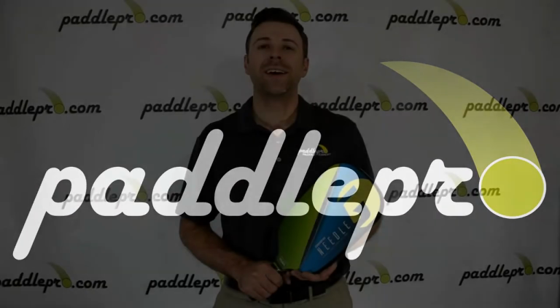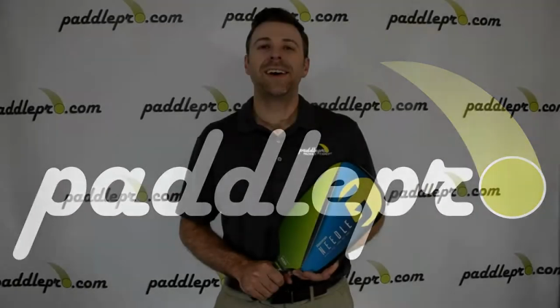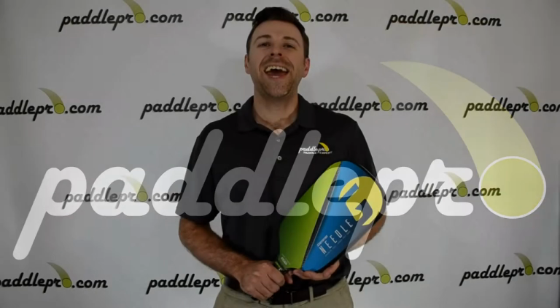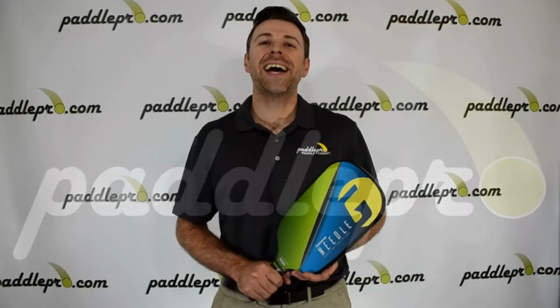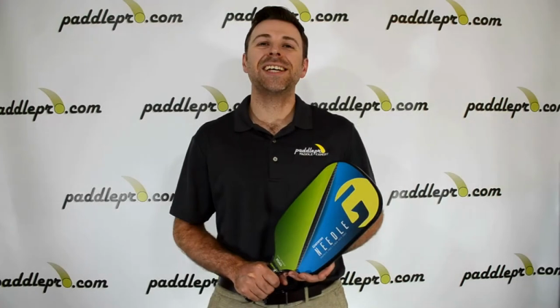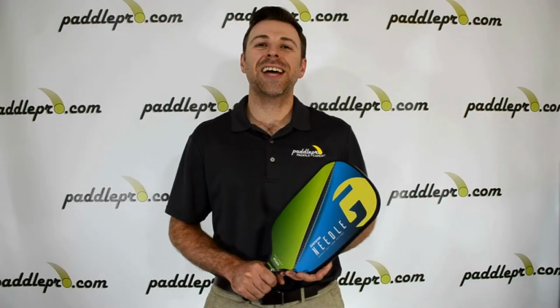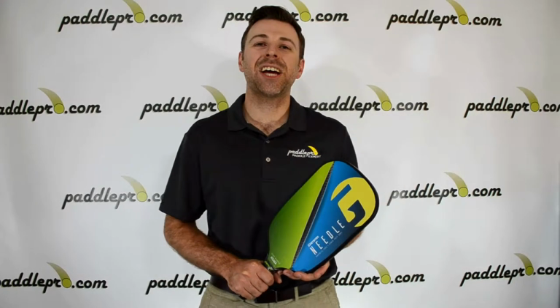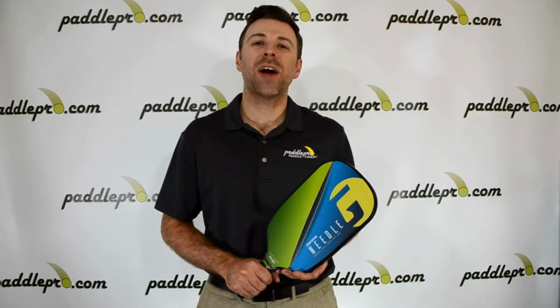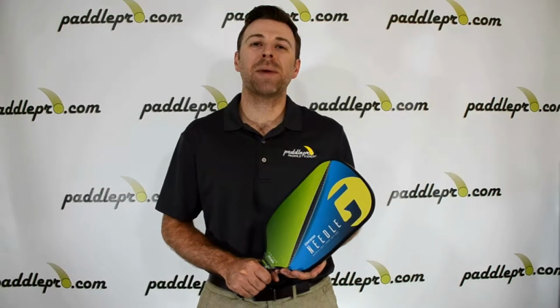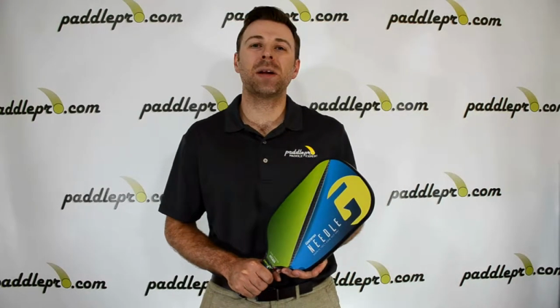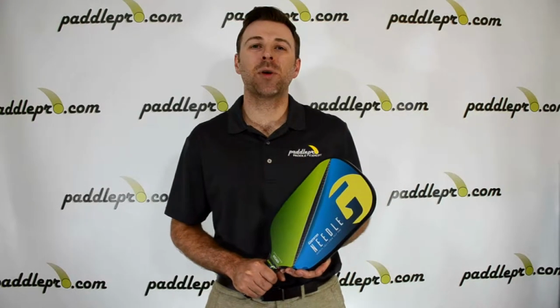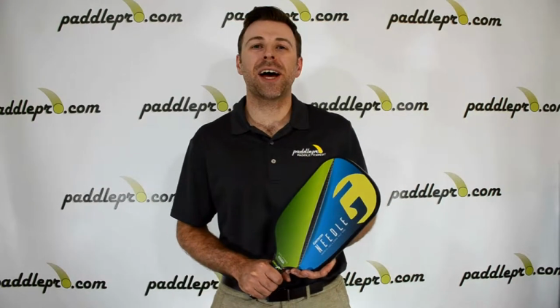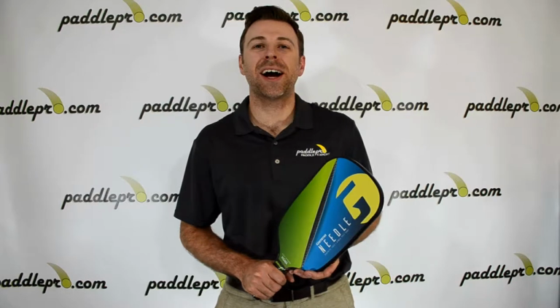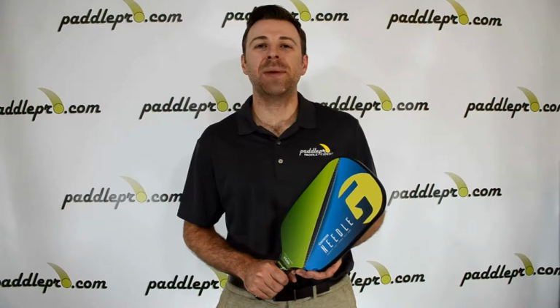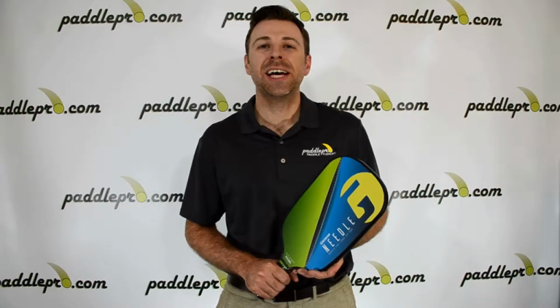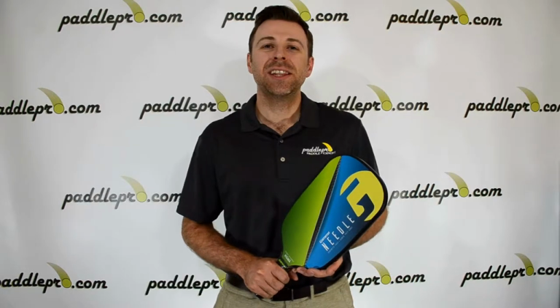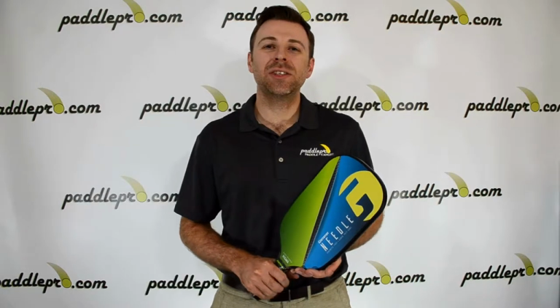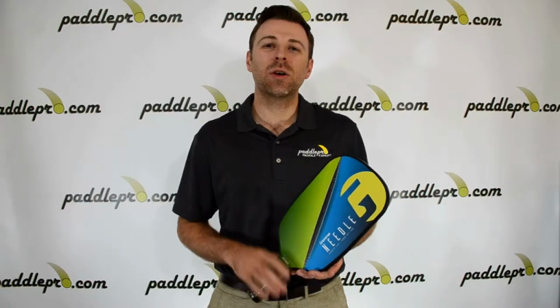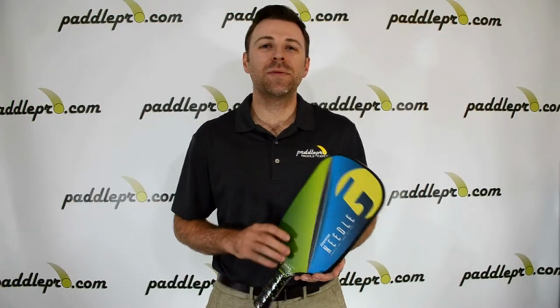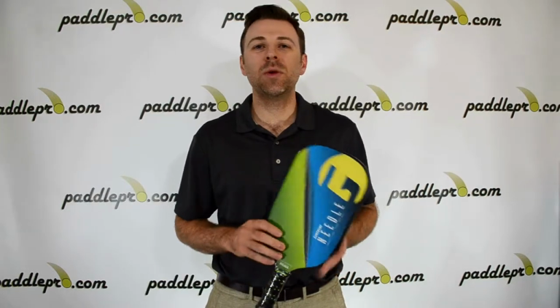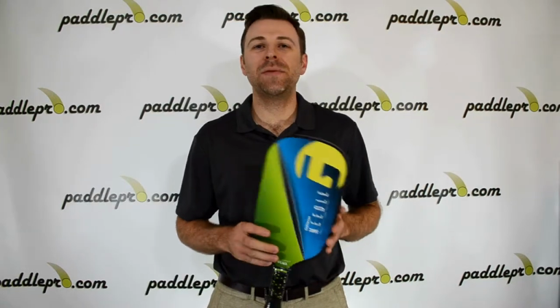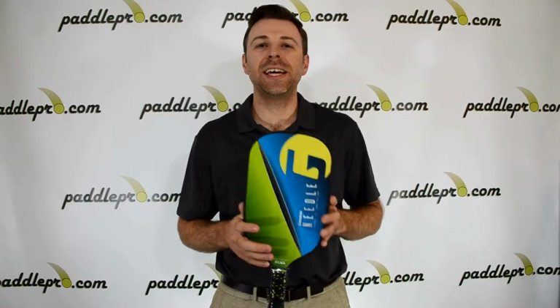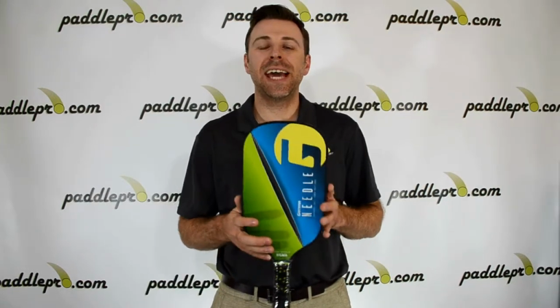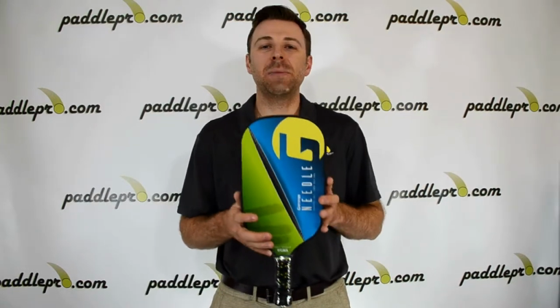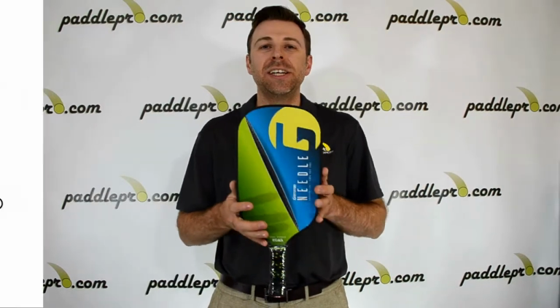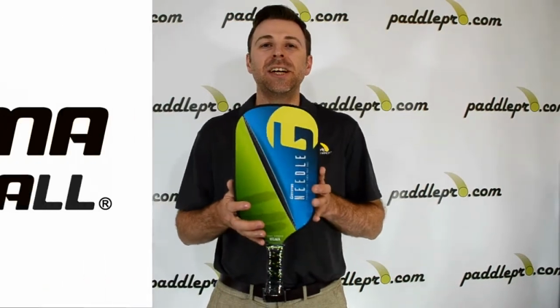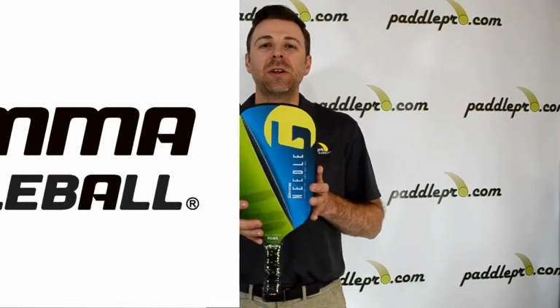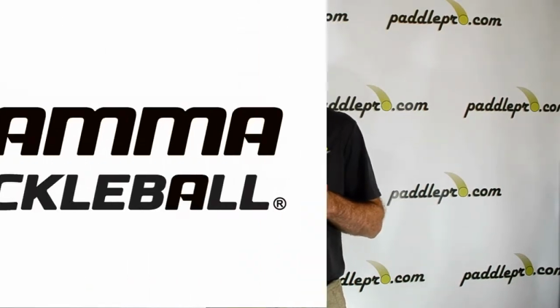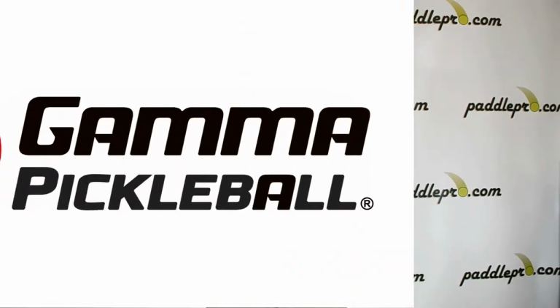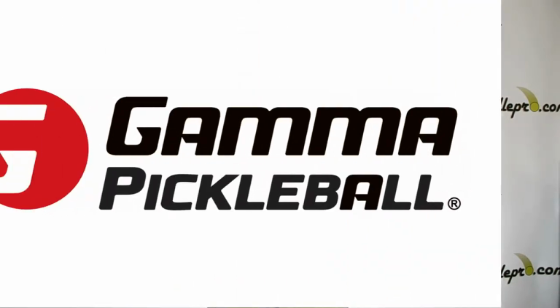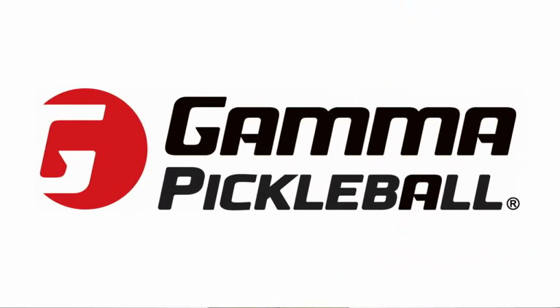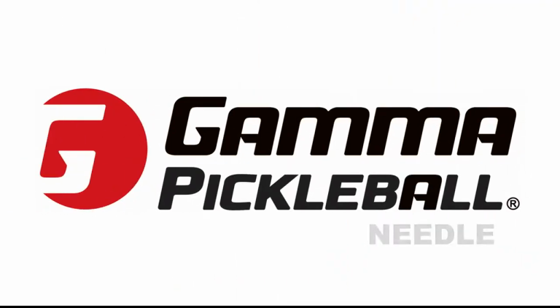Hey guys, Scott here at PaddlePro.com. This is our review of the Gamma Needle Pickleball Paddle.